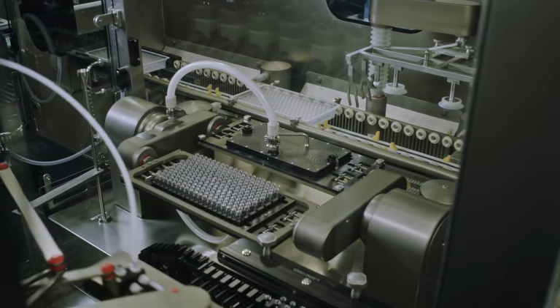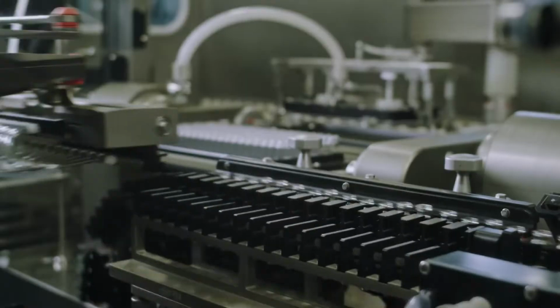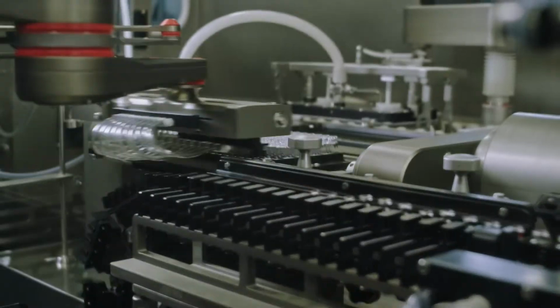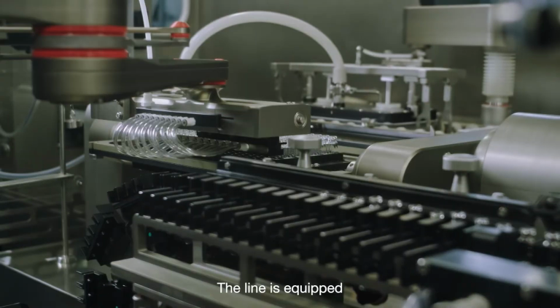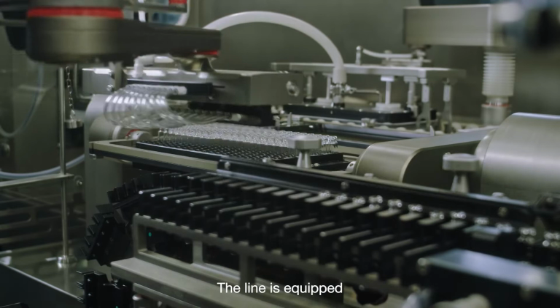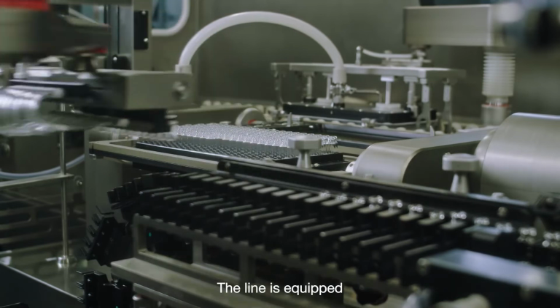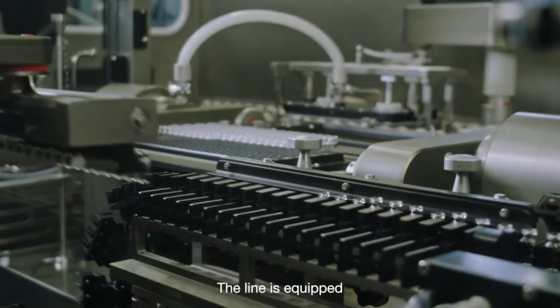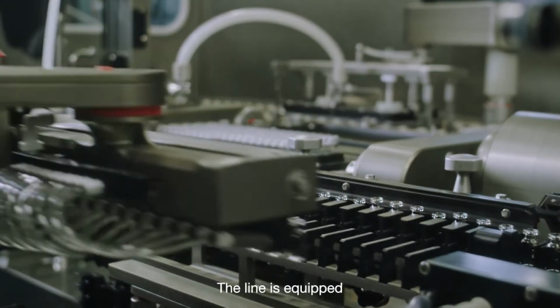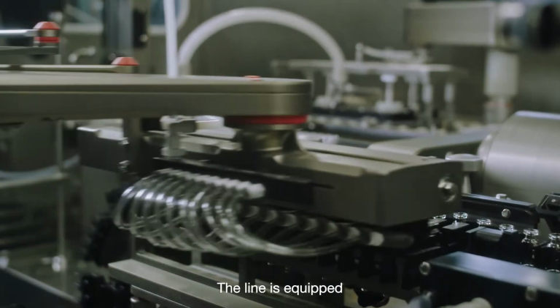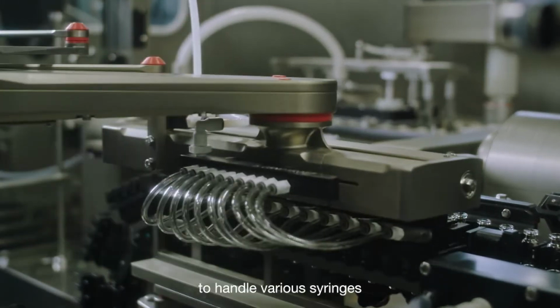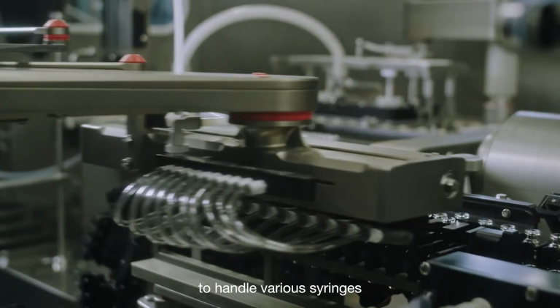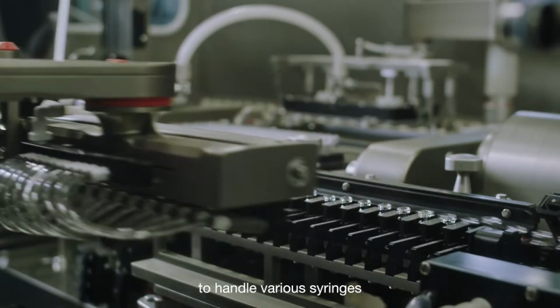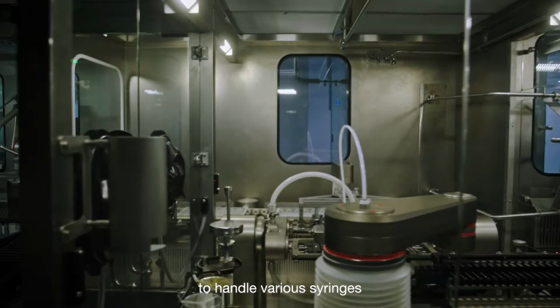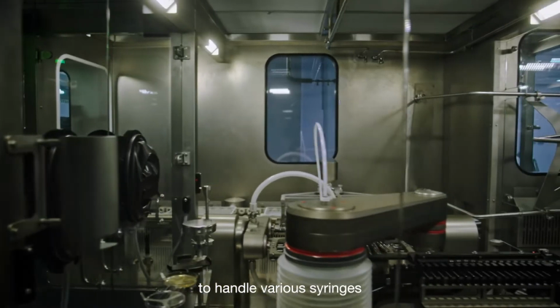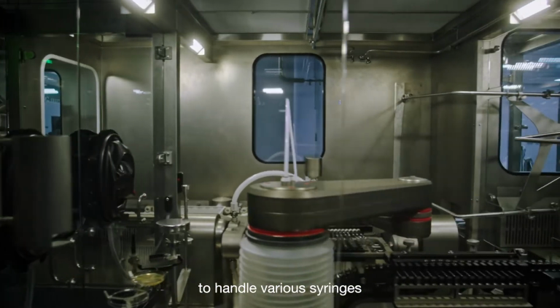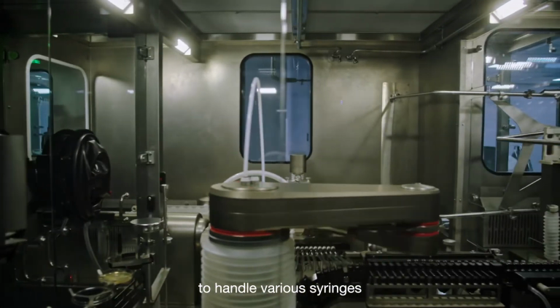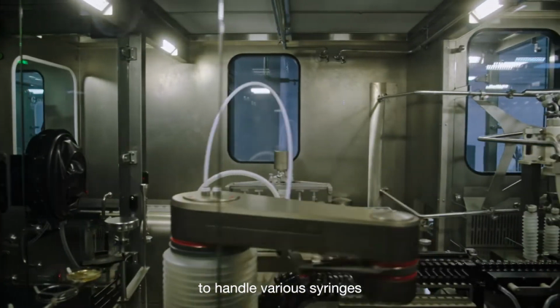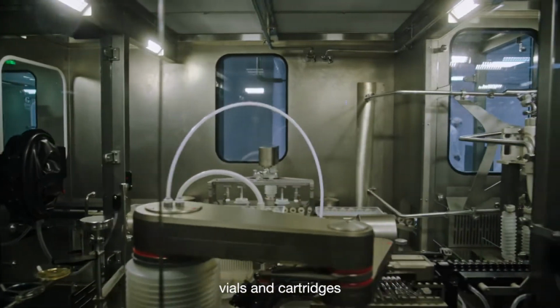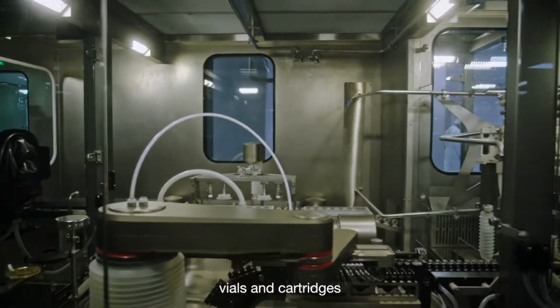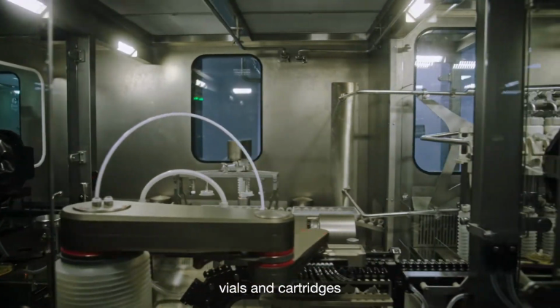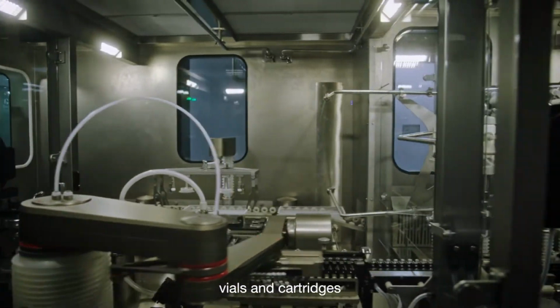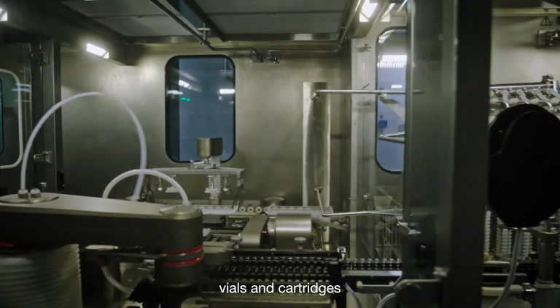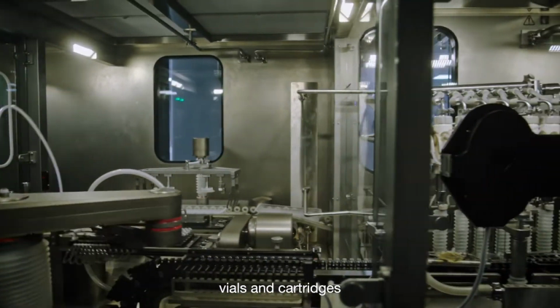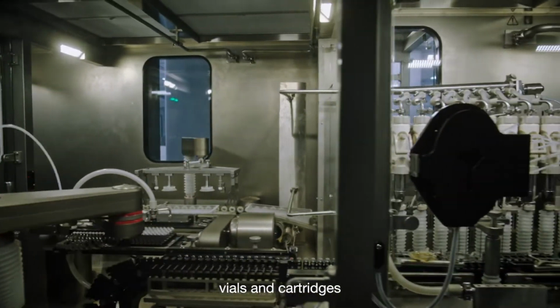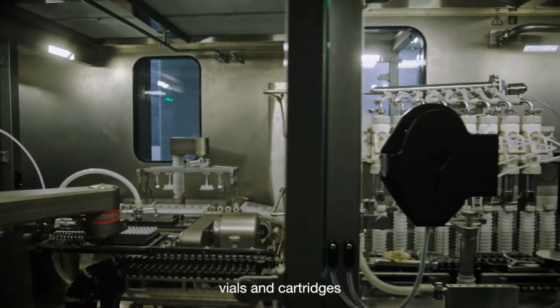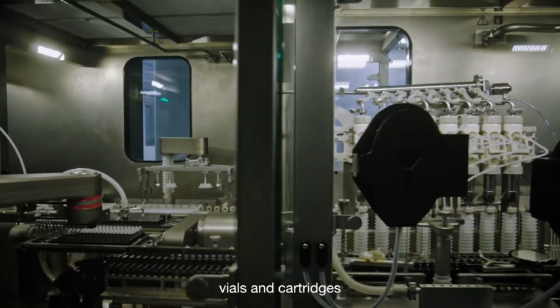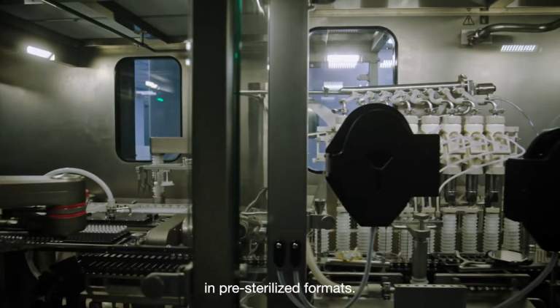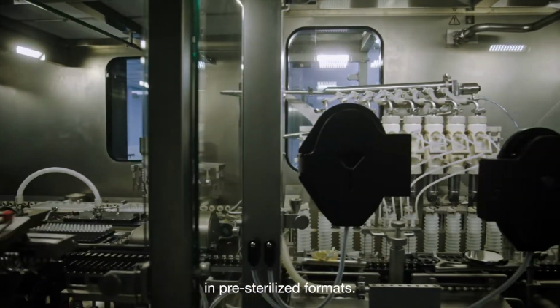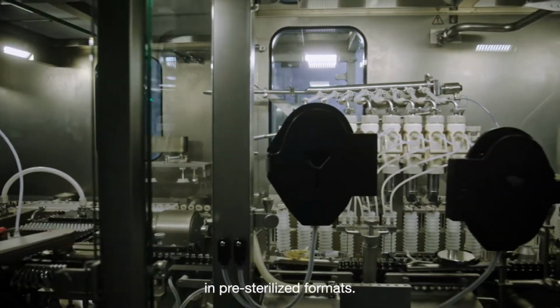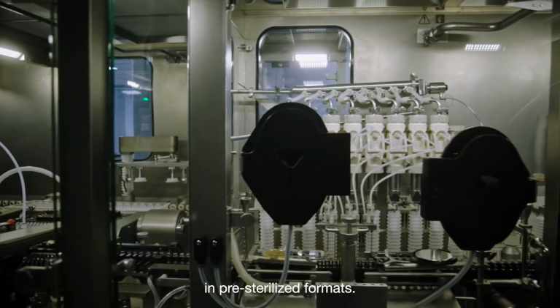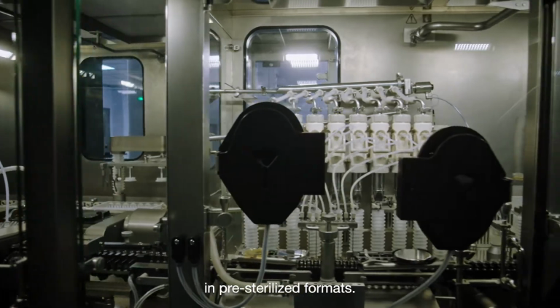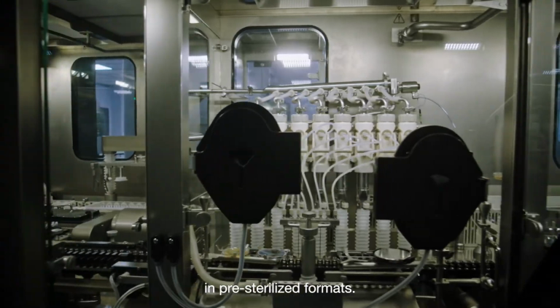The line is equipped to handle various syringes, vials and cartridges in pre-sterilised formats.